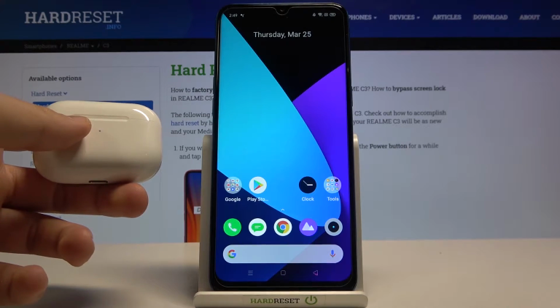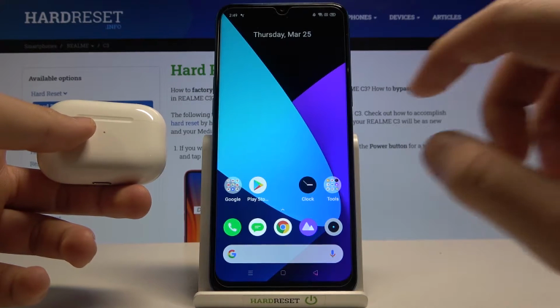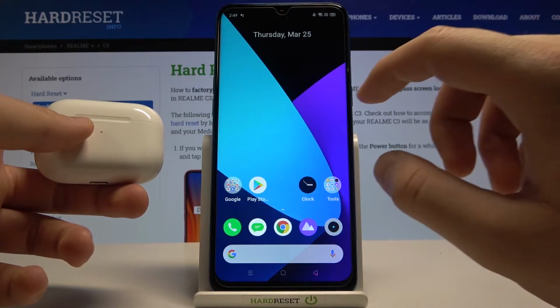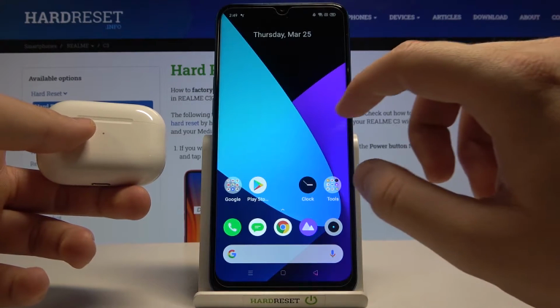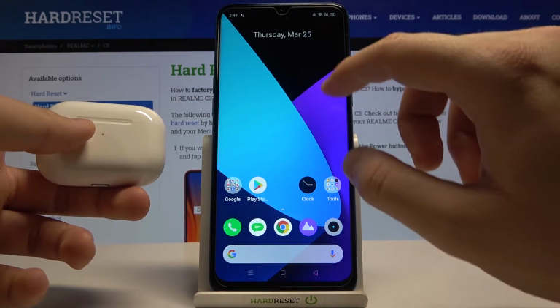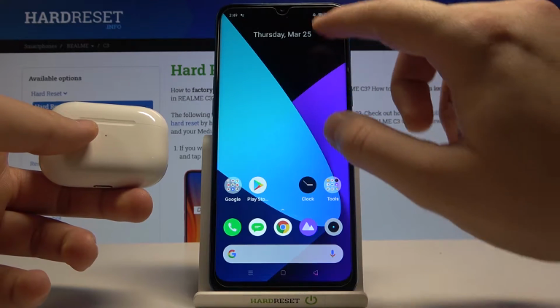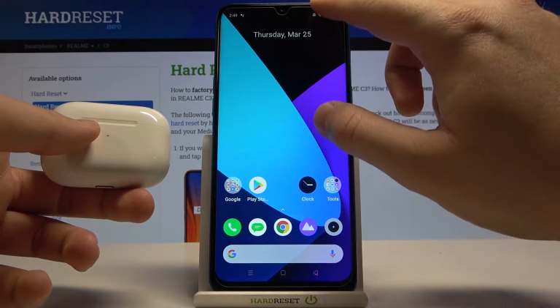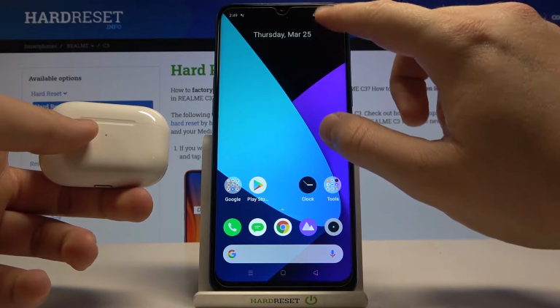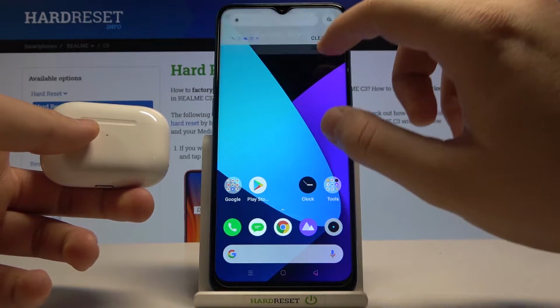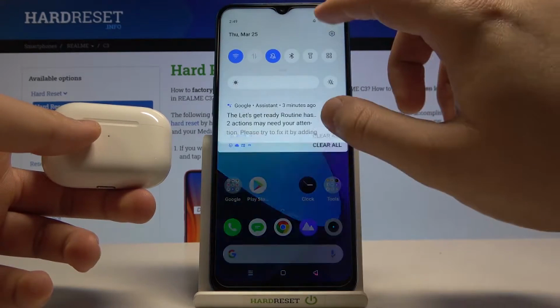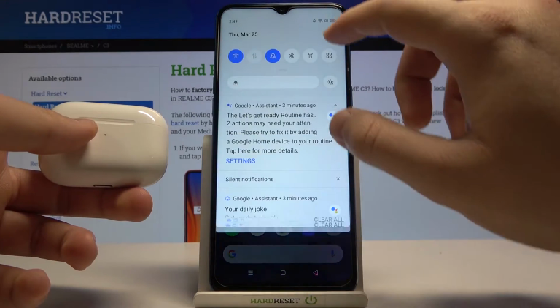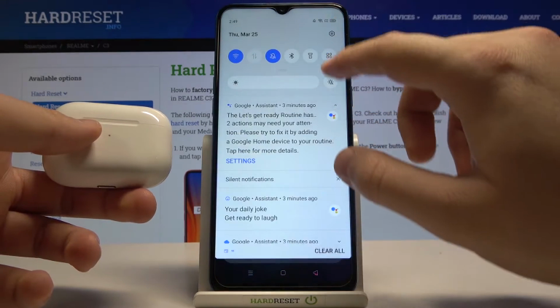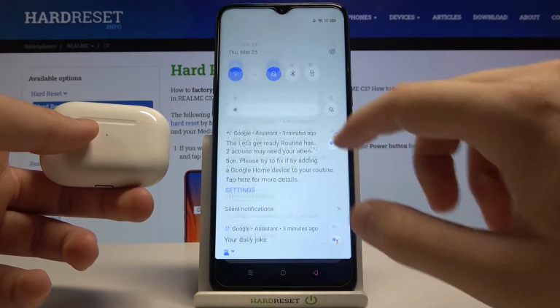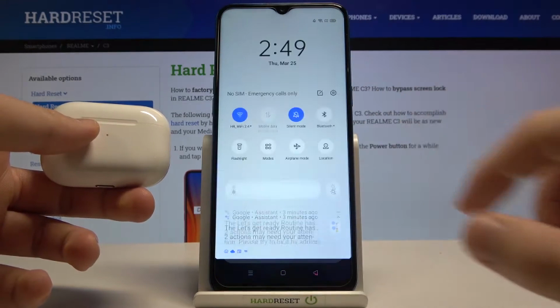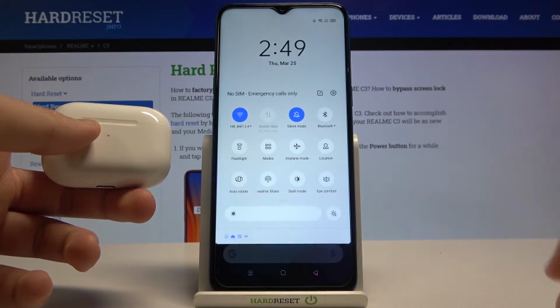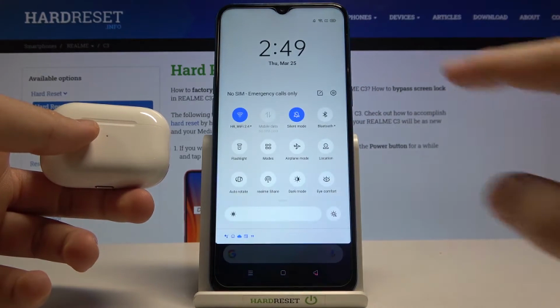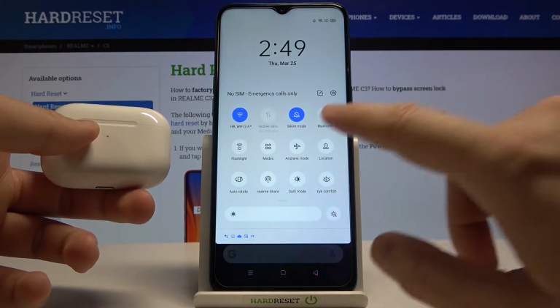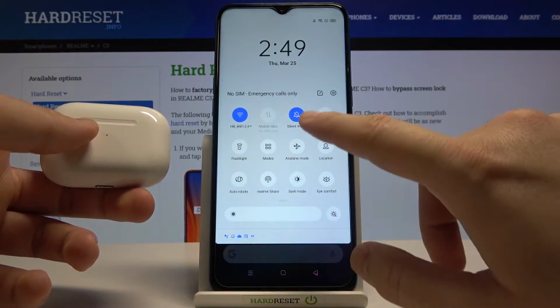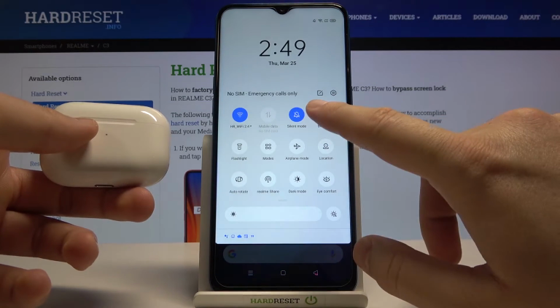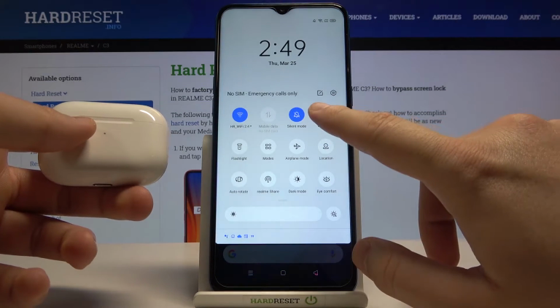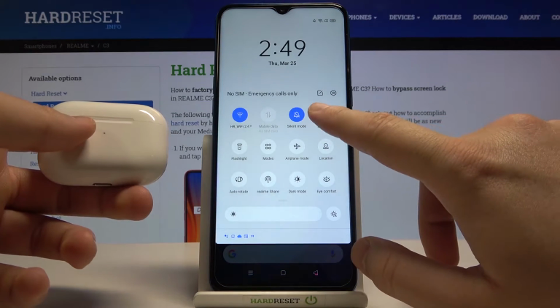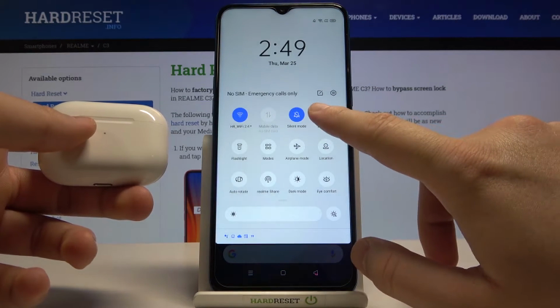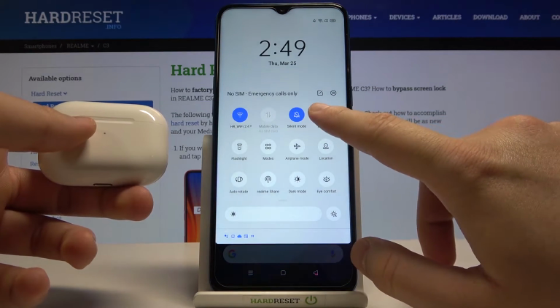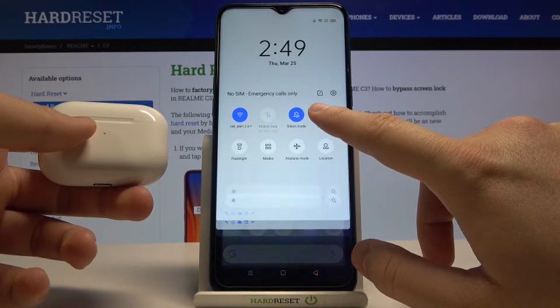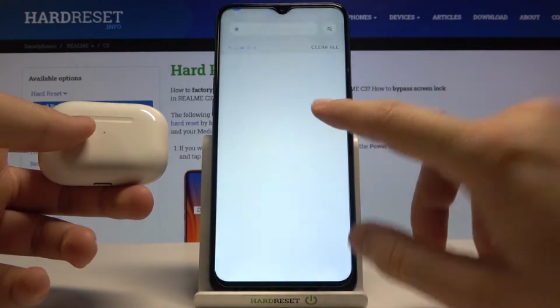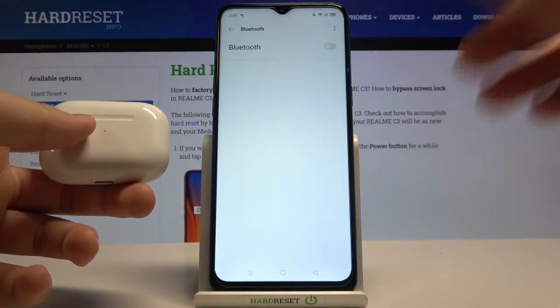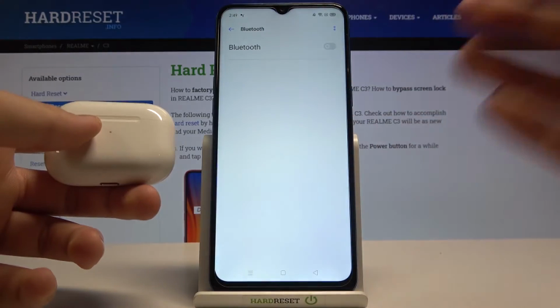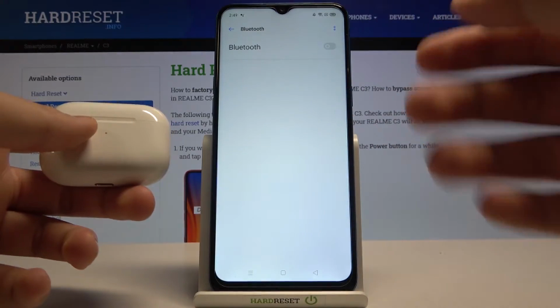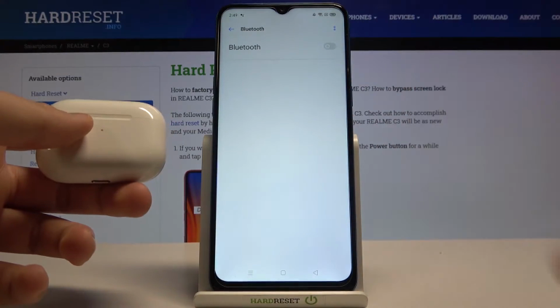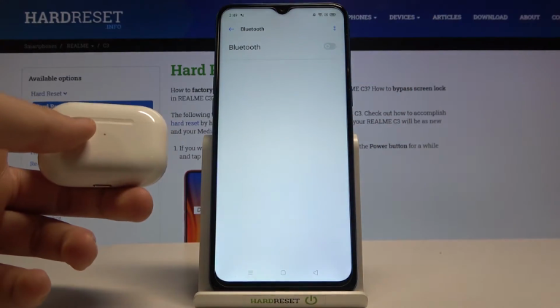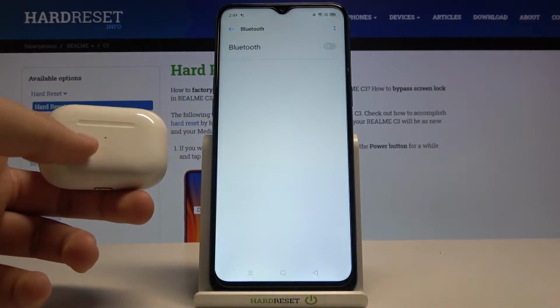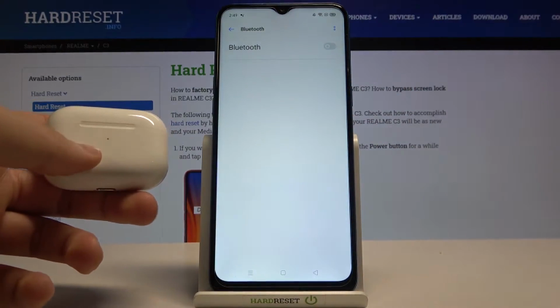First, we have to go to the notification bar, then click and hold the Bluetooth icon to enter the Bluetooth settings.